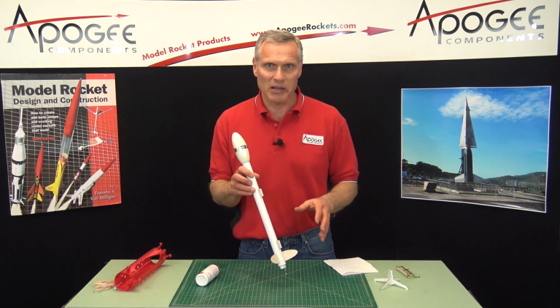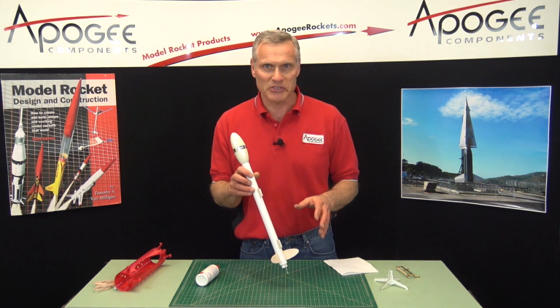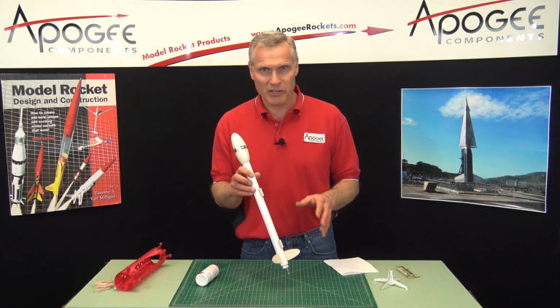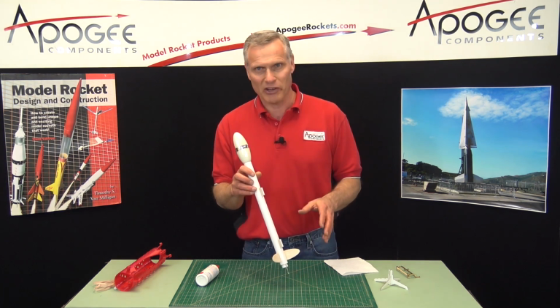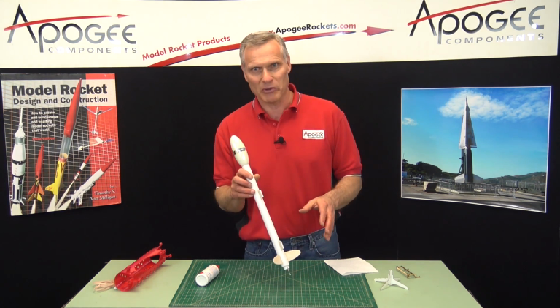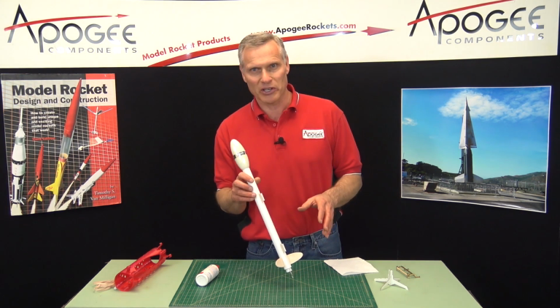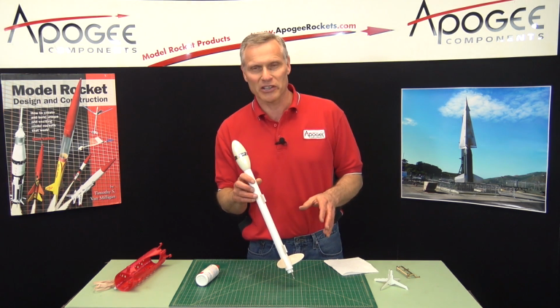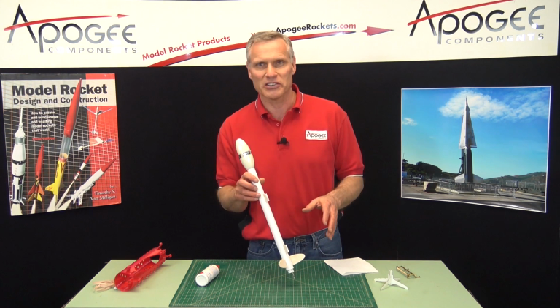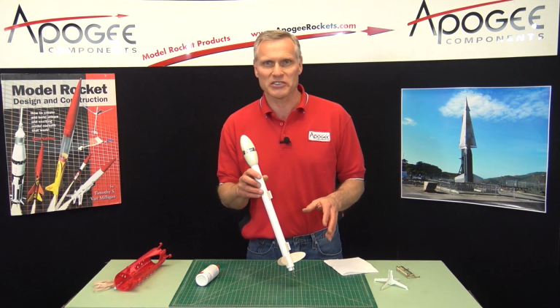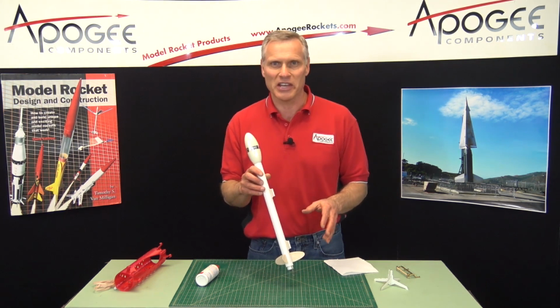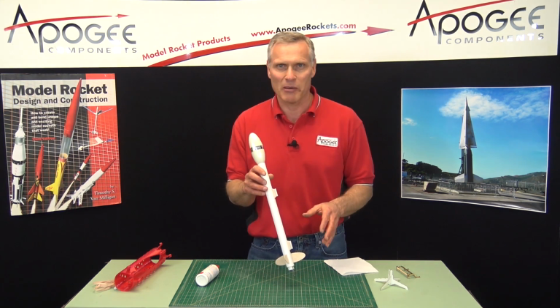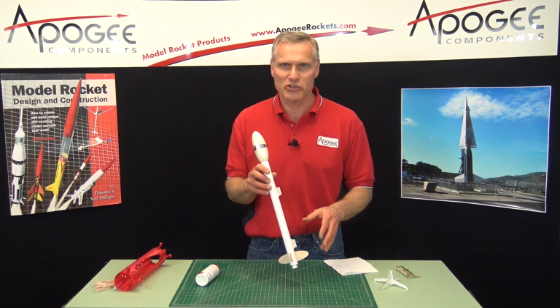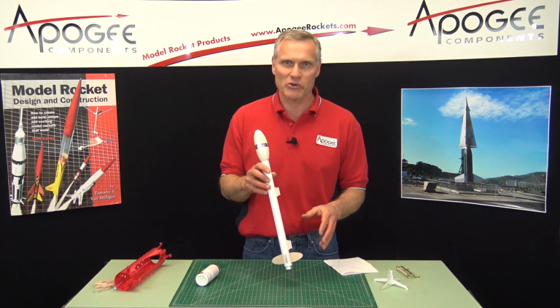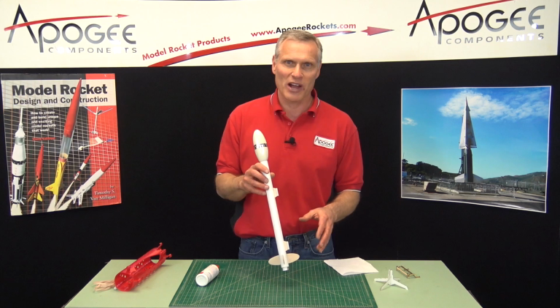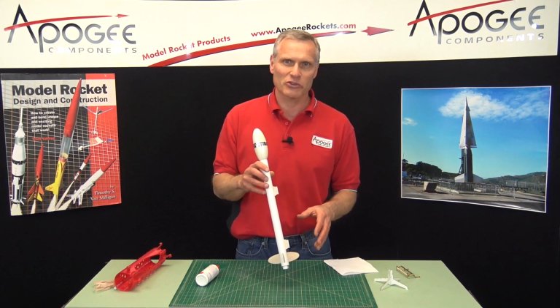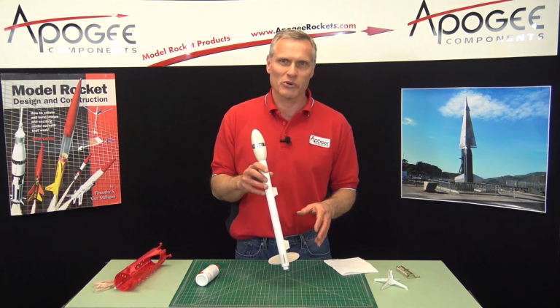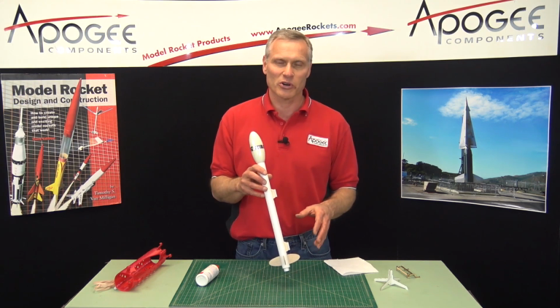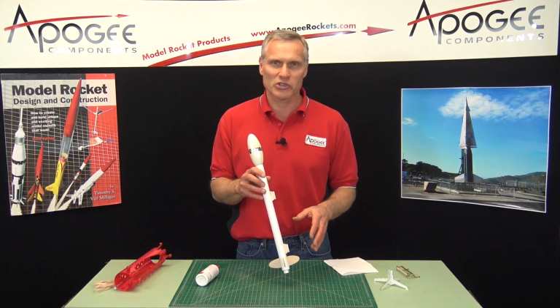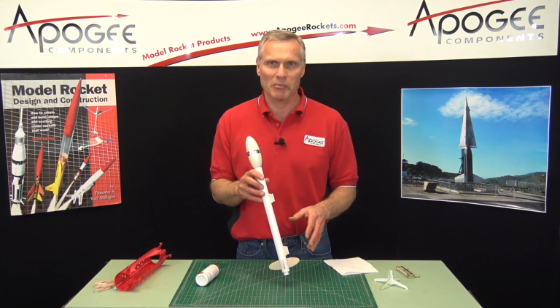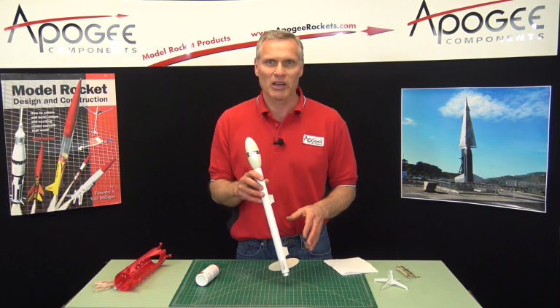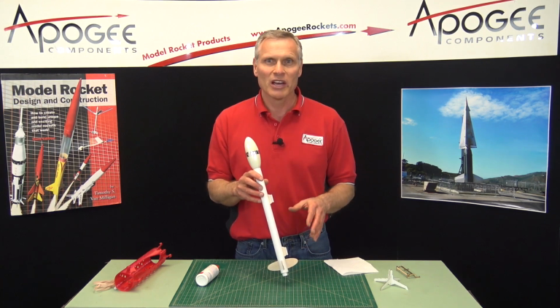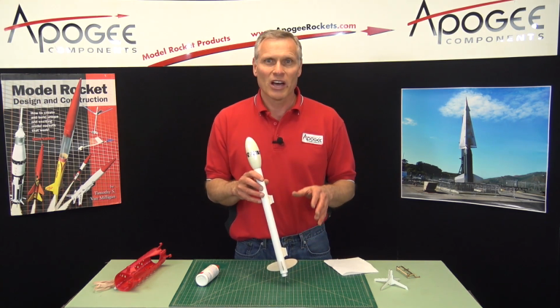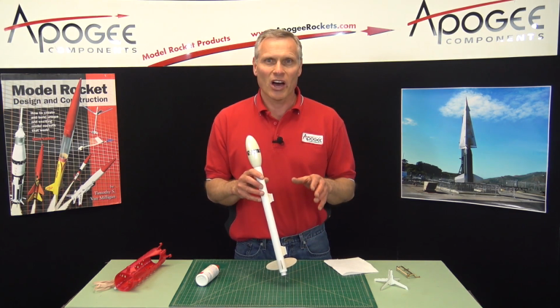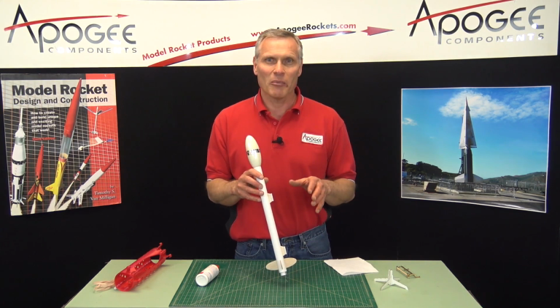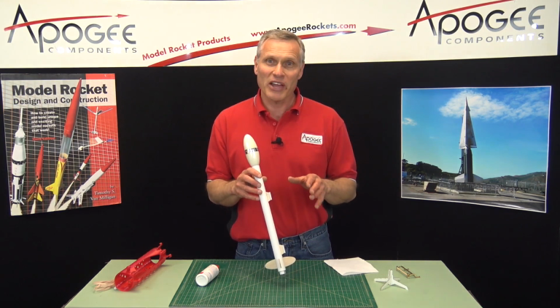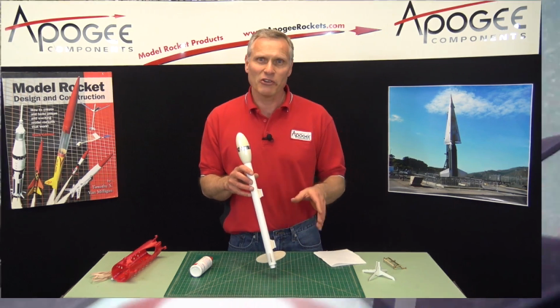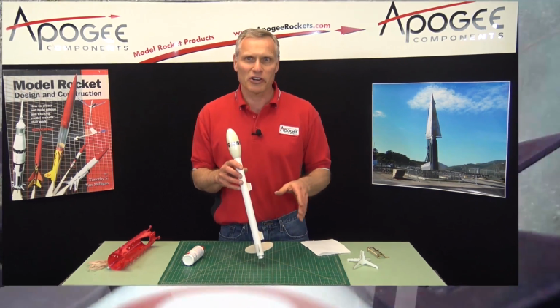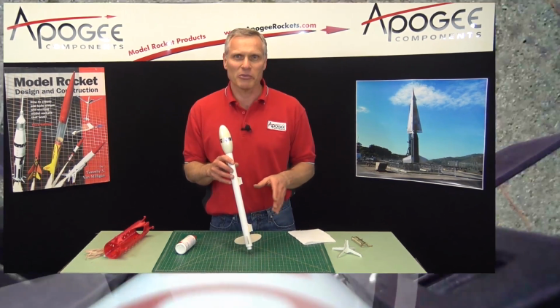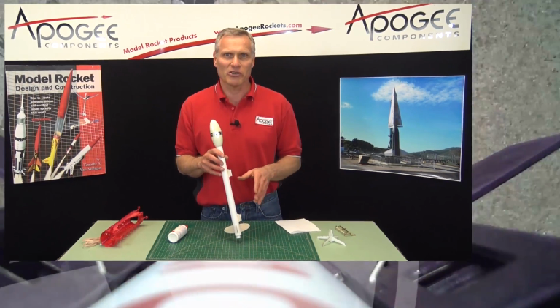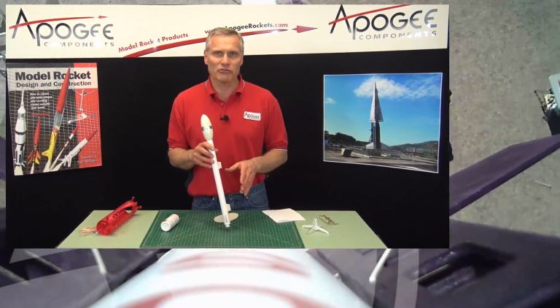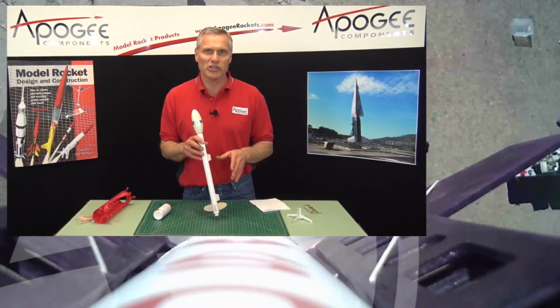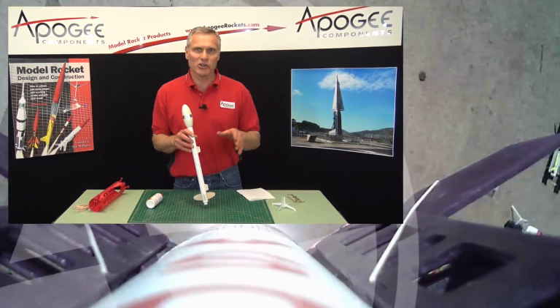So that is the Flyaway Rail Guides. My name is Tim Van Milligan, and this is the Apogee Rocketry Workshop. Thank you for watching.